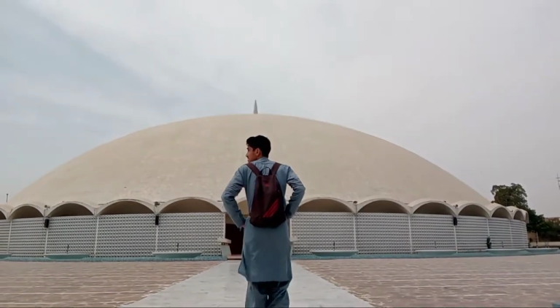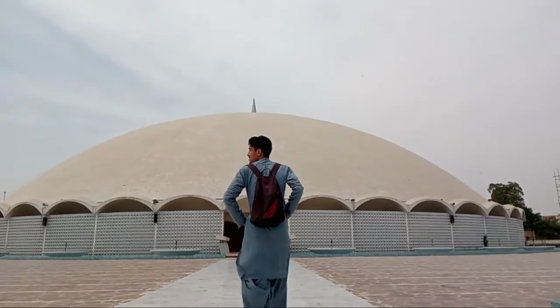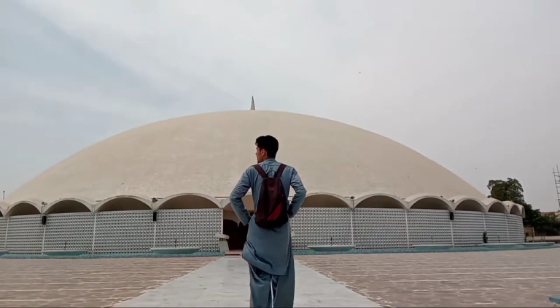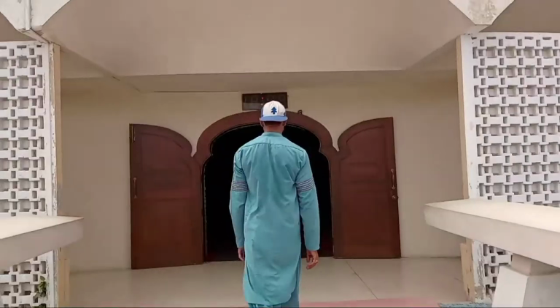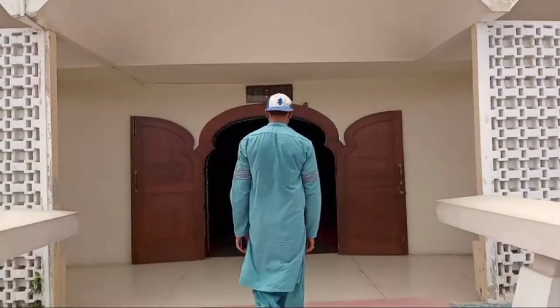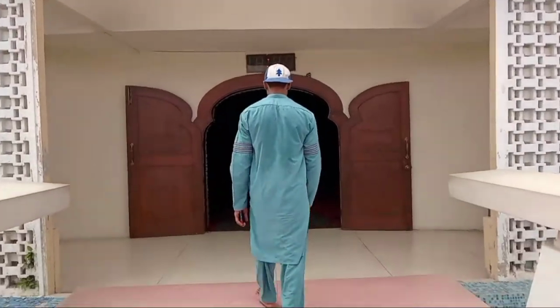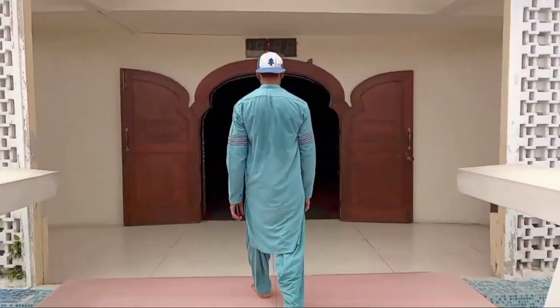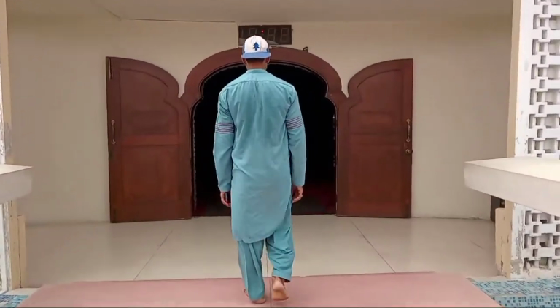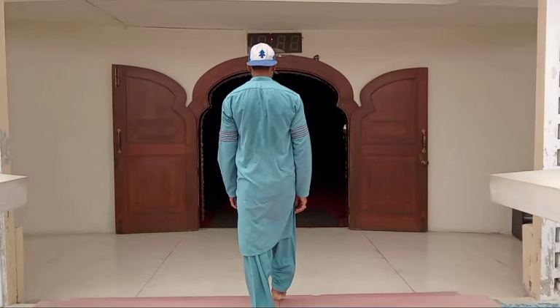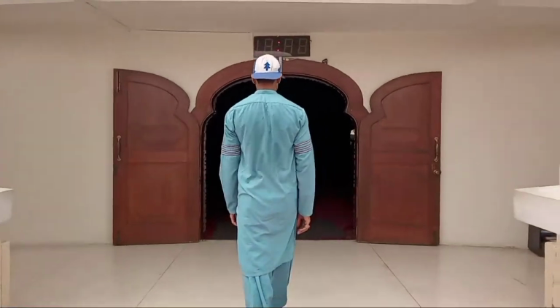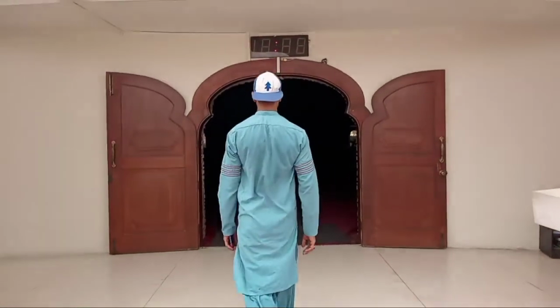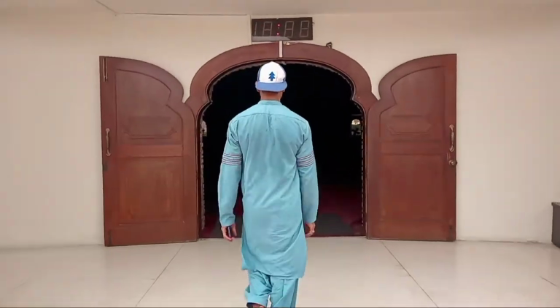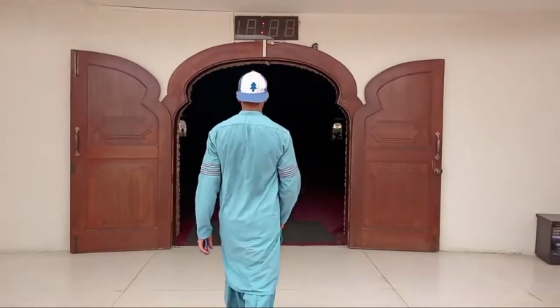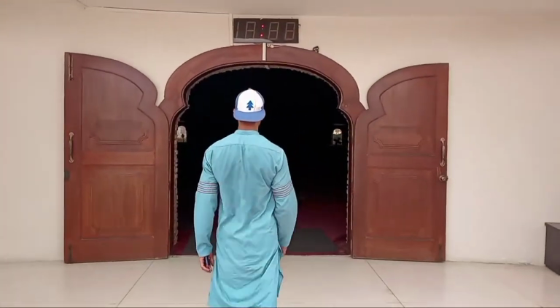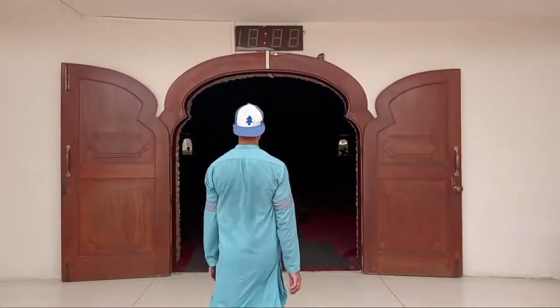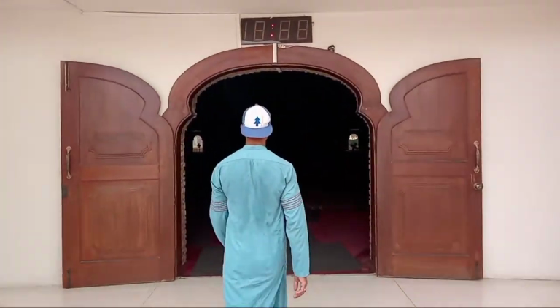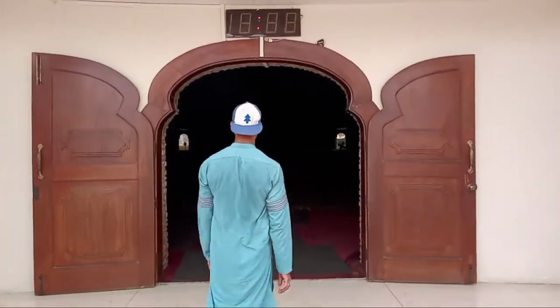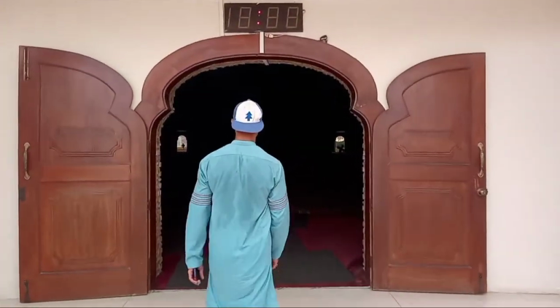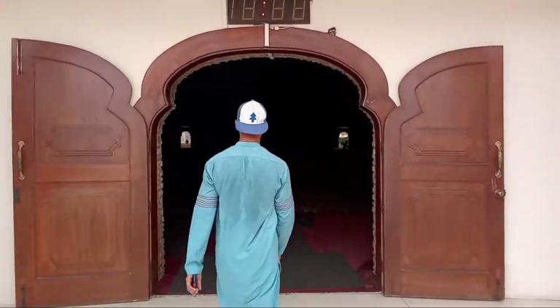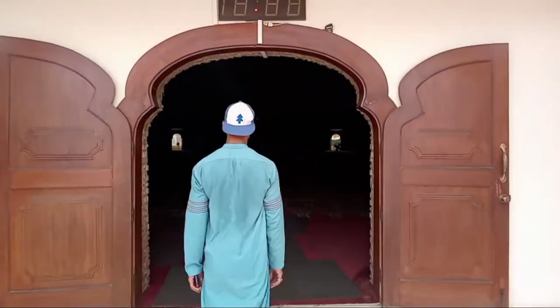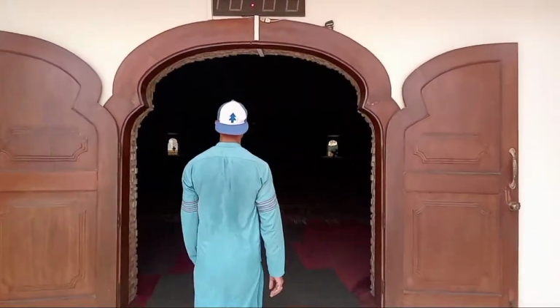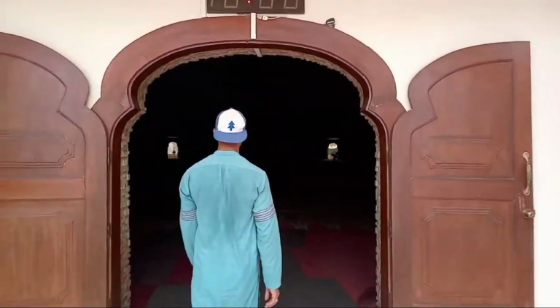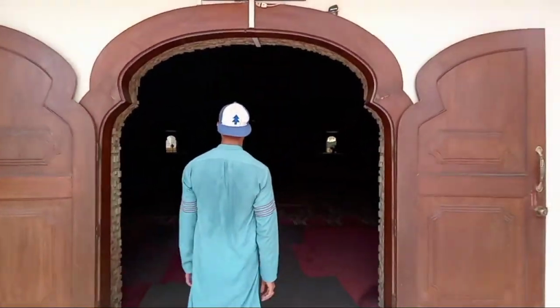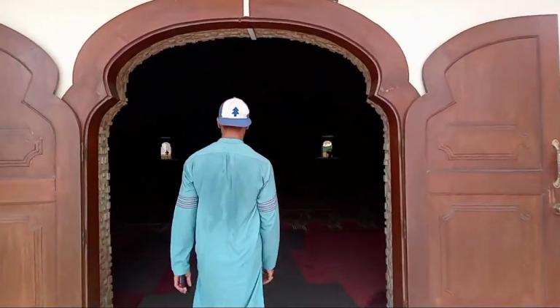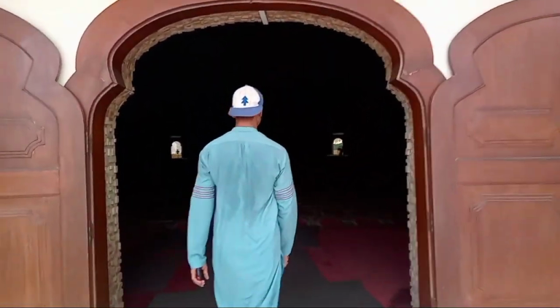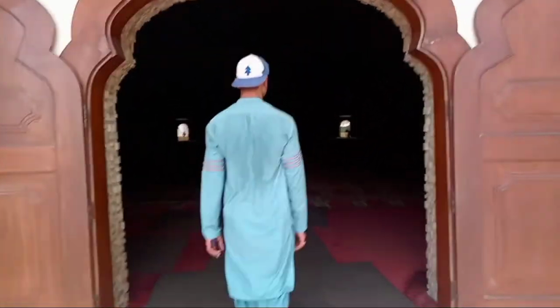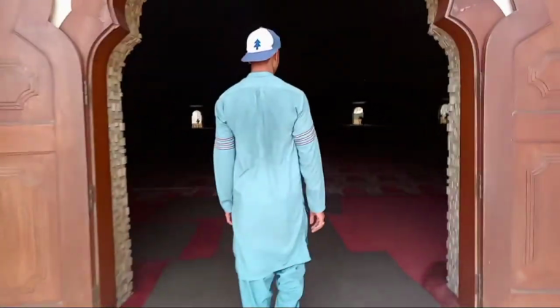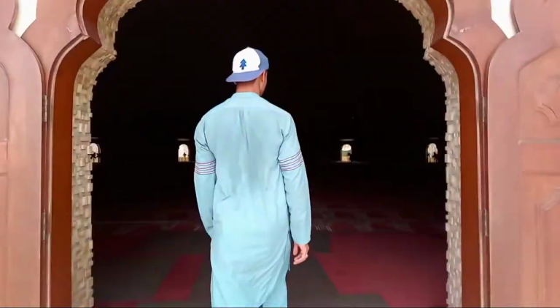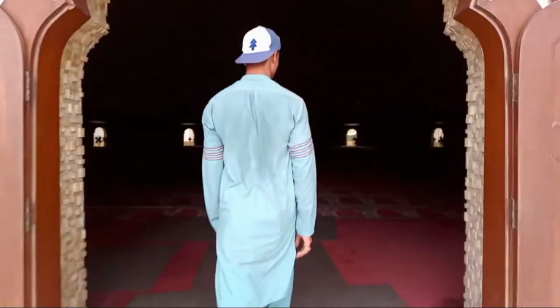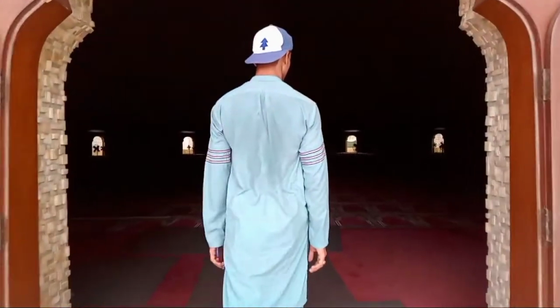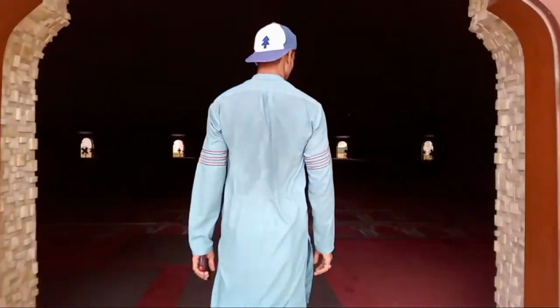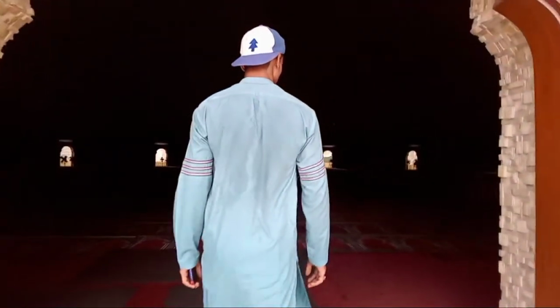After spending enough time exploring from the outside, let's go to the inside of this beautiful mosque.